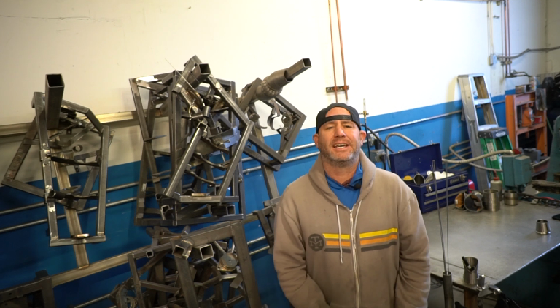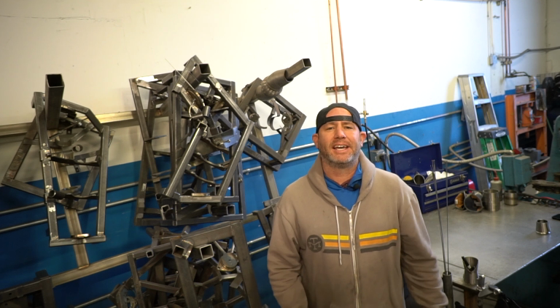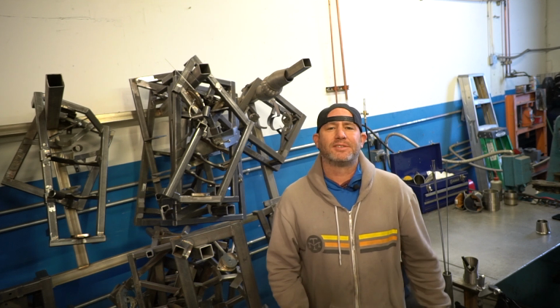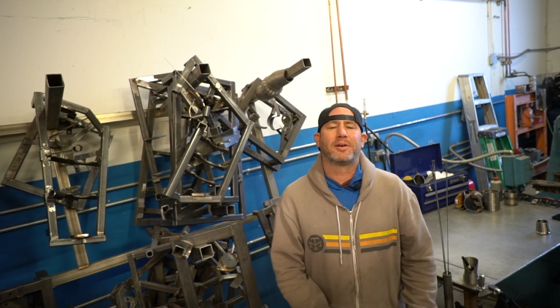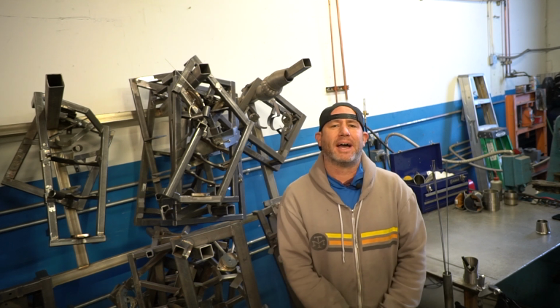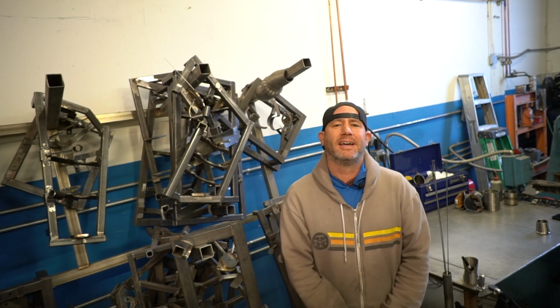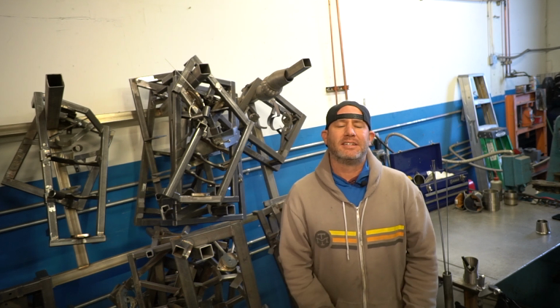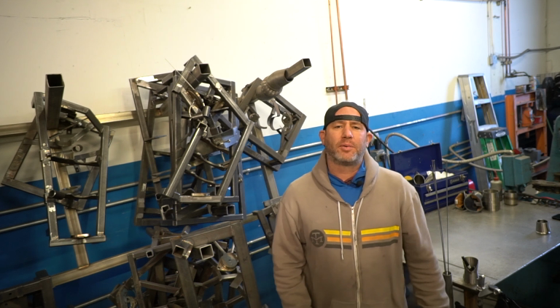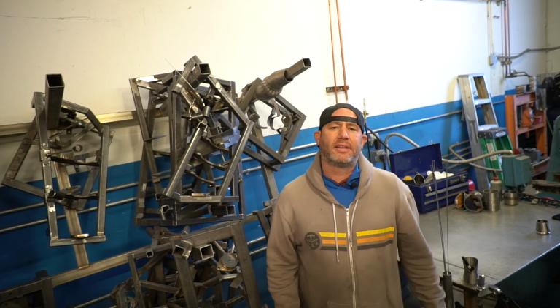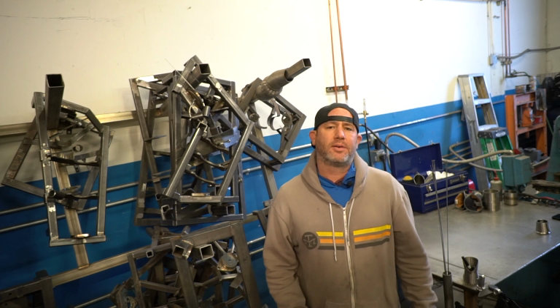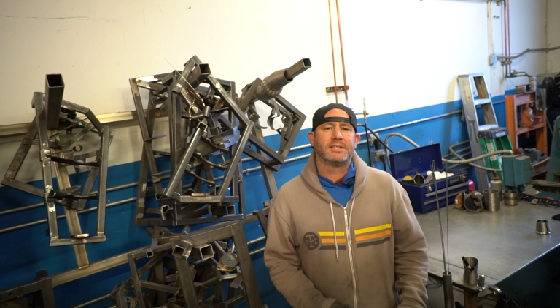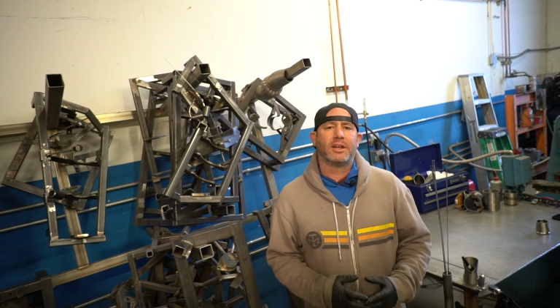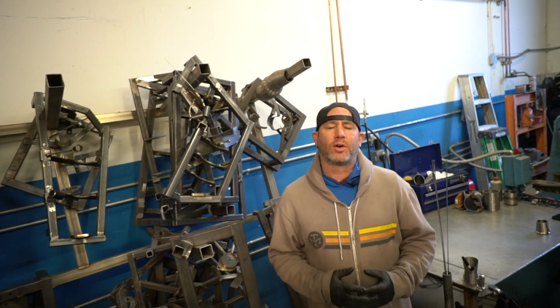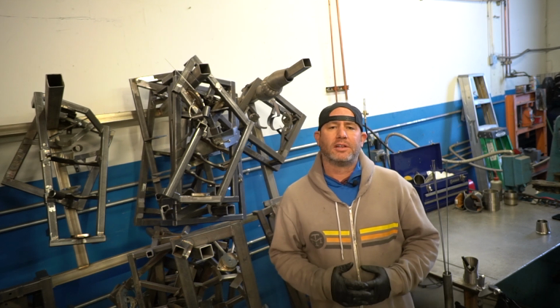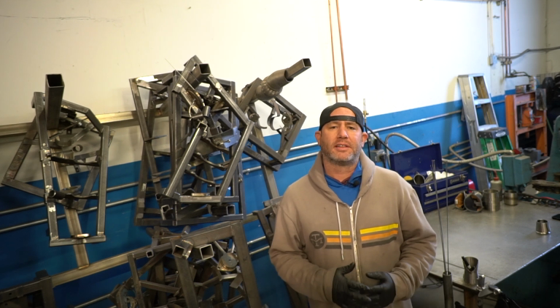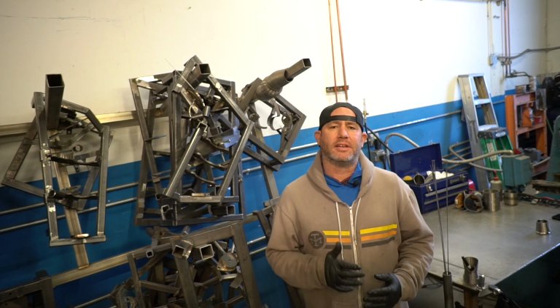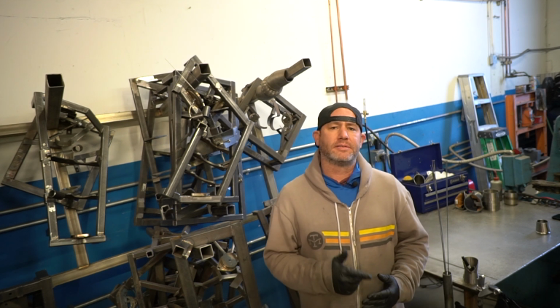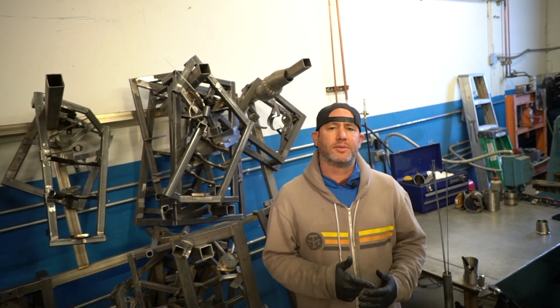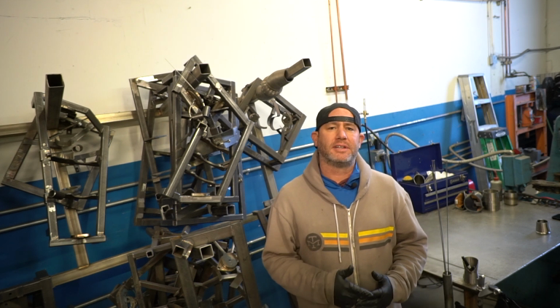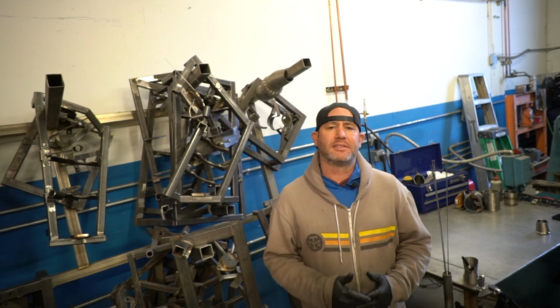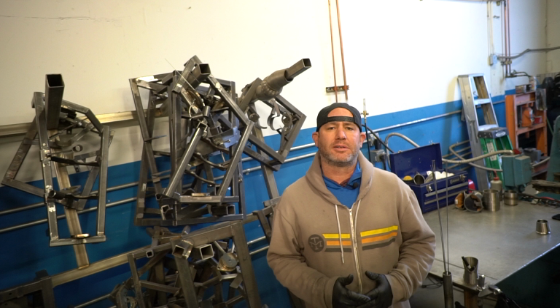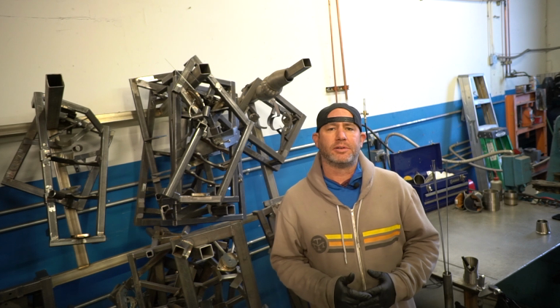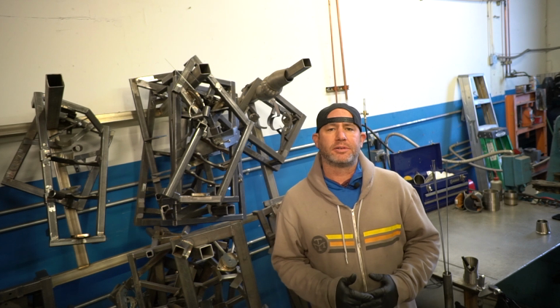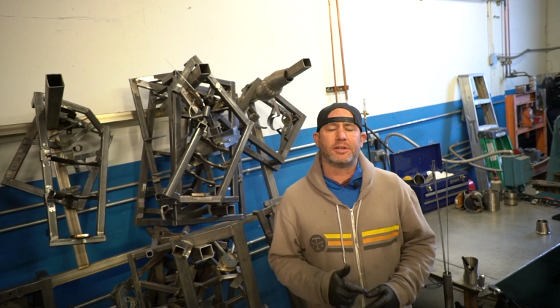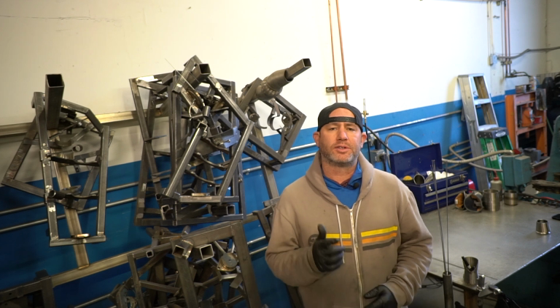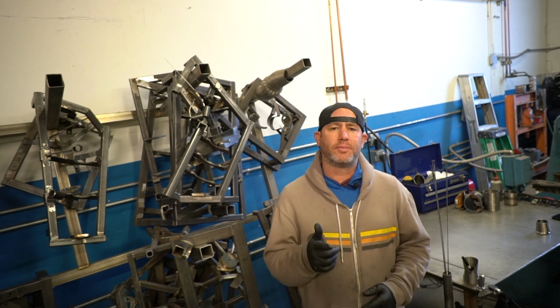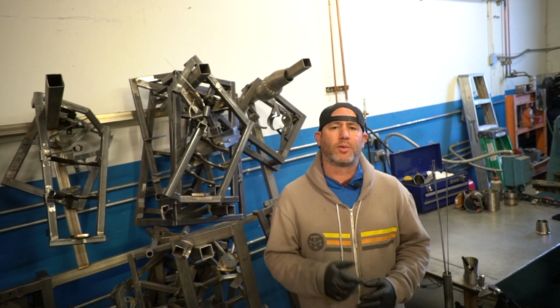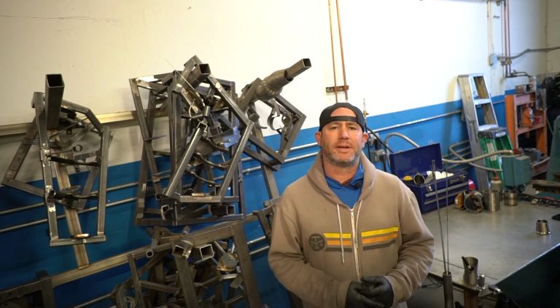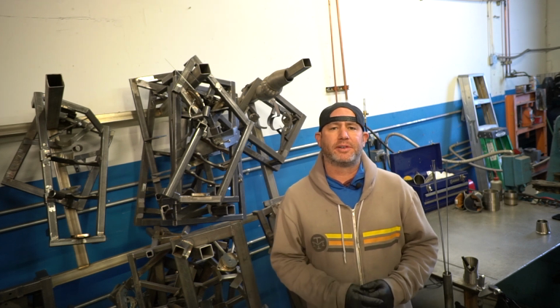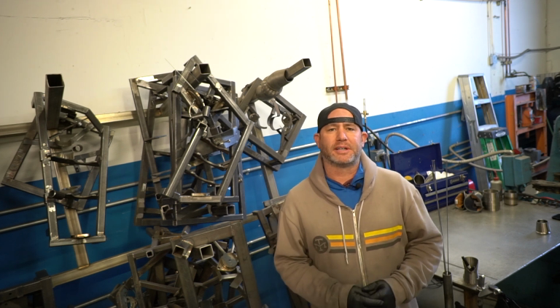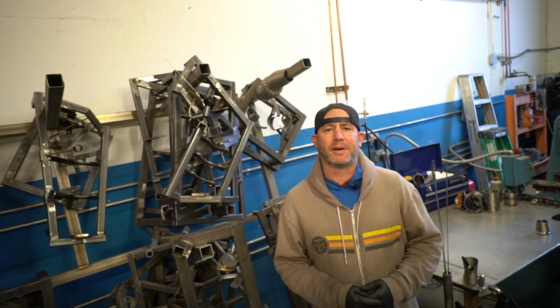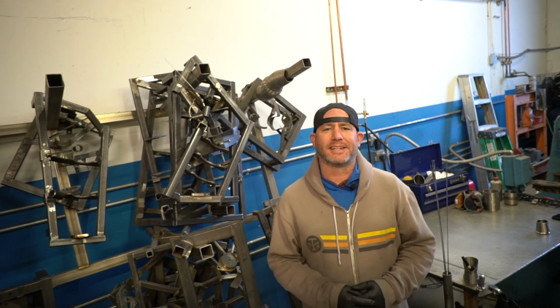Hey guys, welcome back. Today we're gonna take a quick second and look at the difference between stainless steel reducers and which one might work best for your next project.